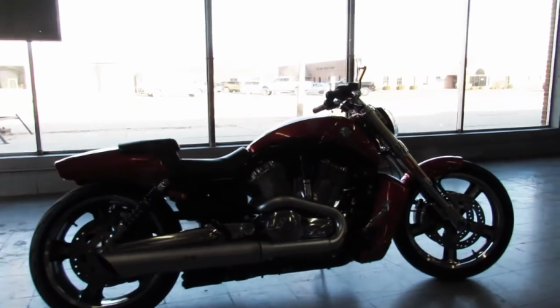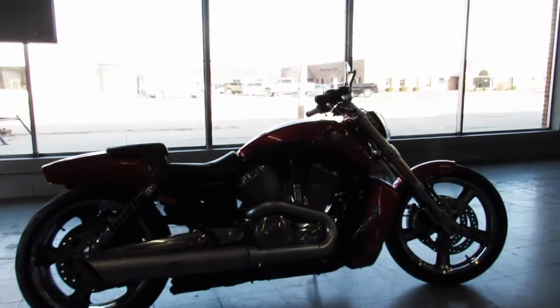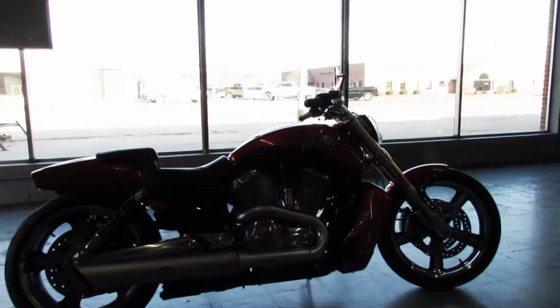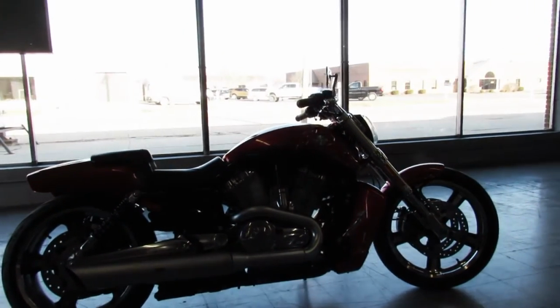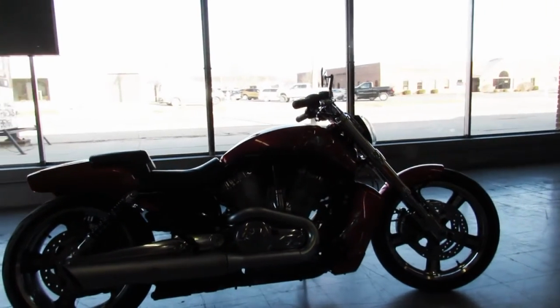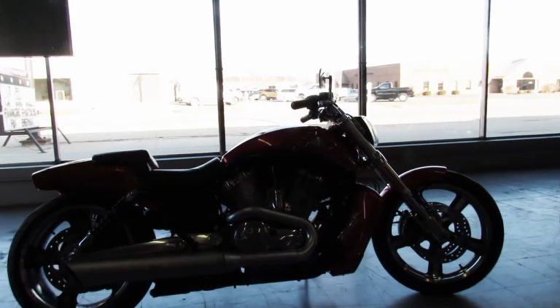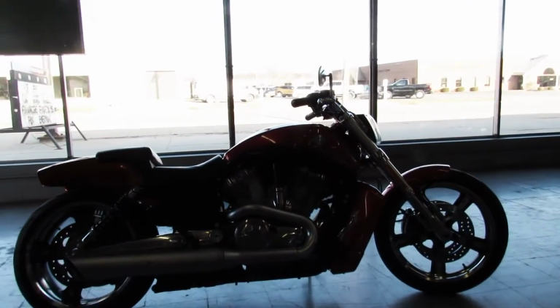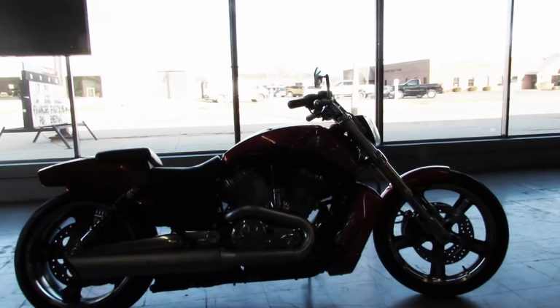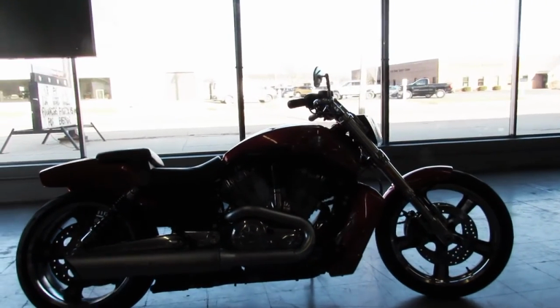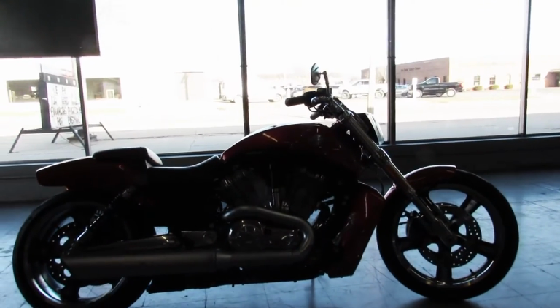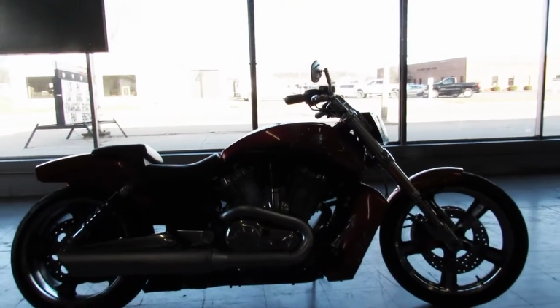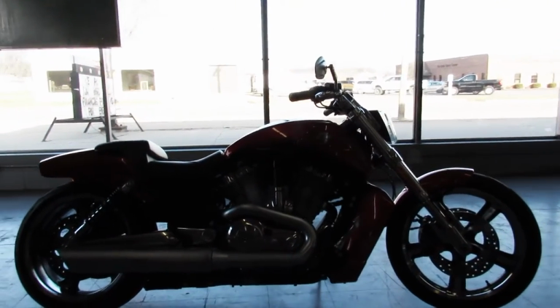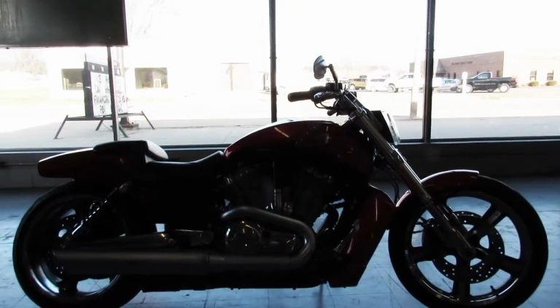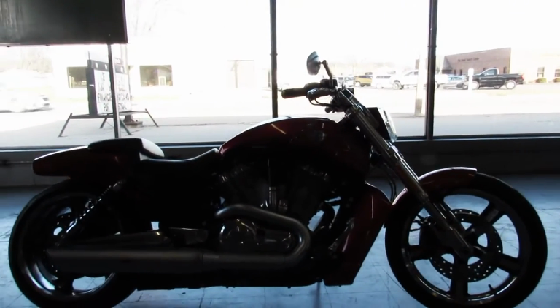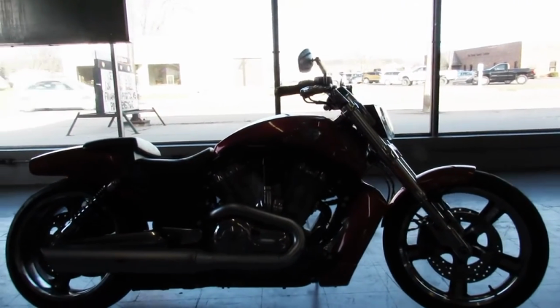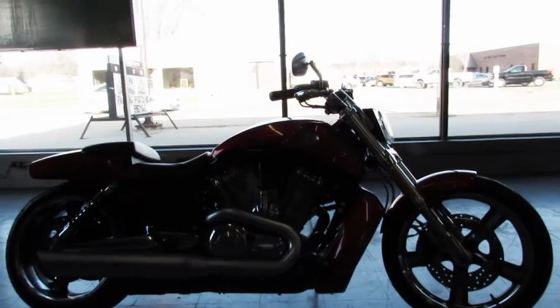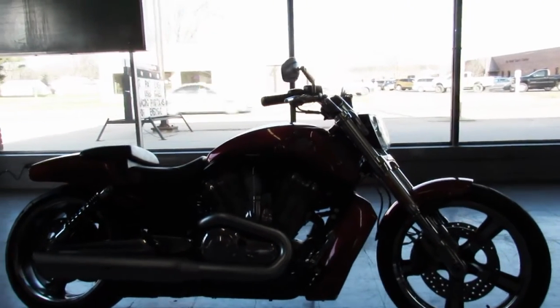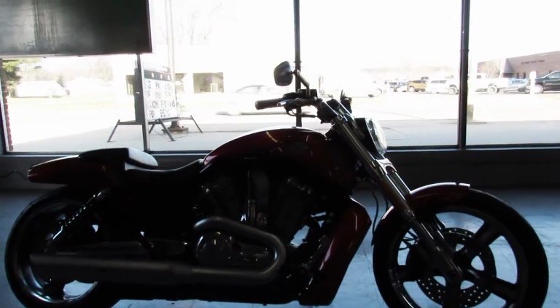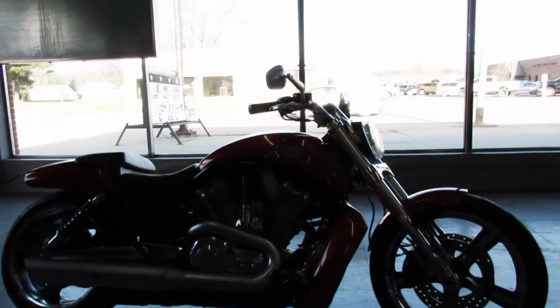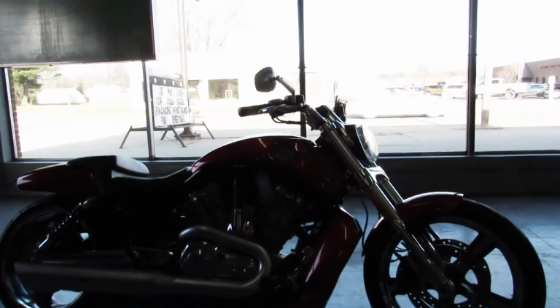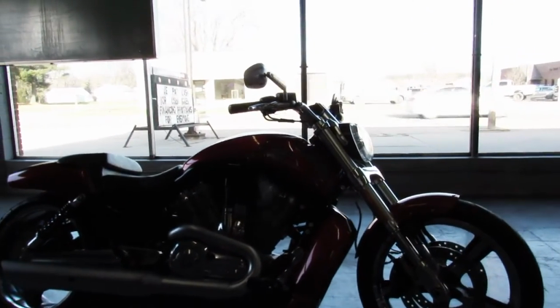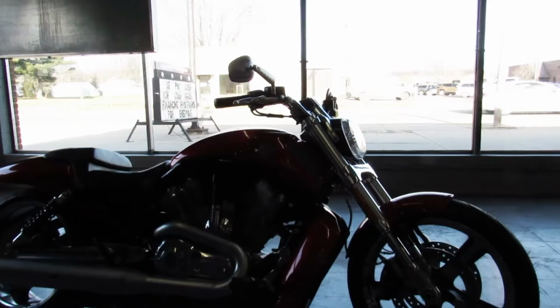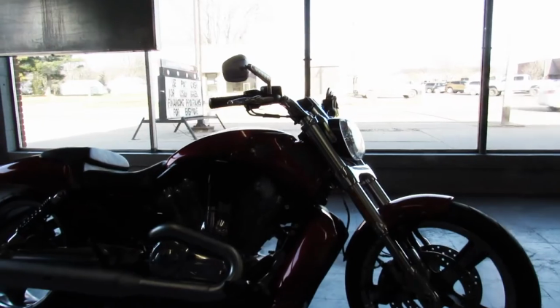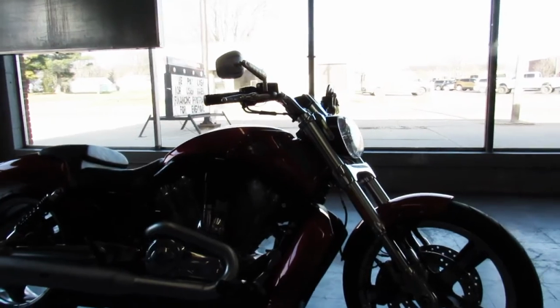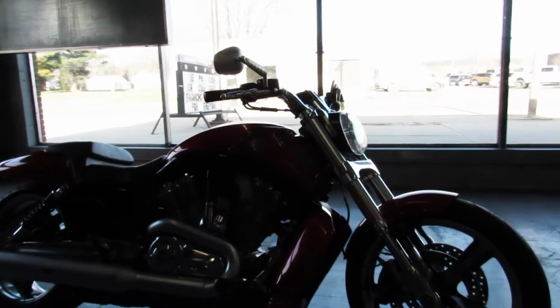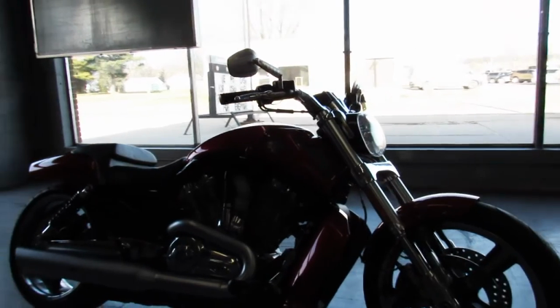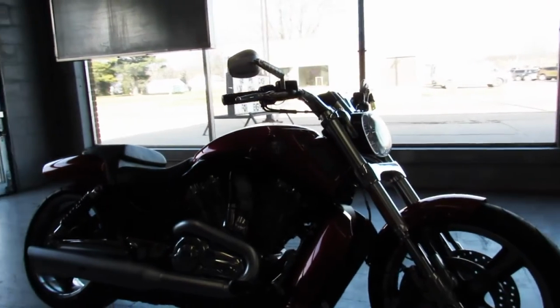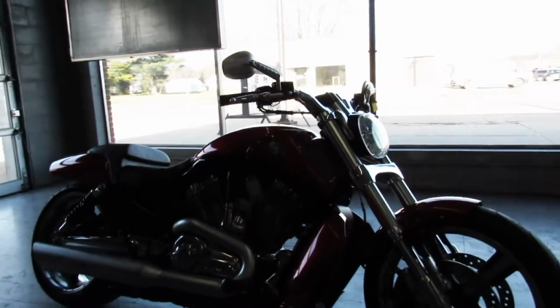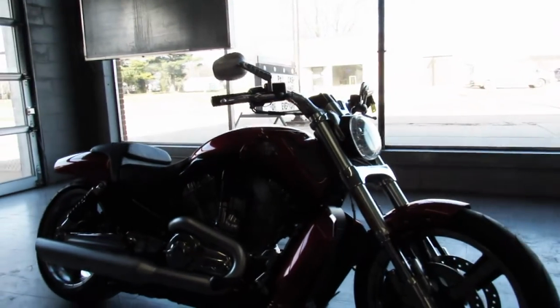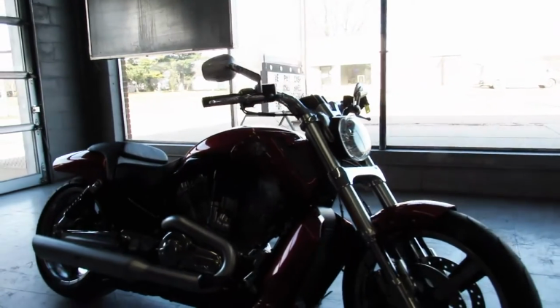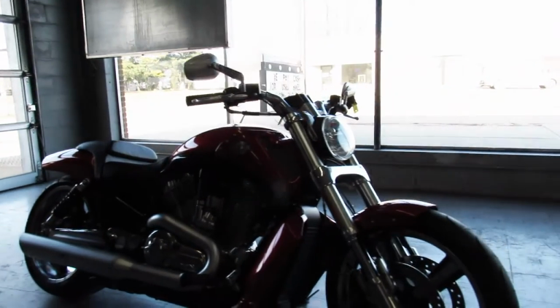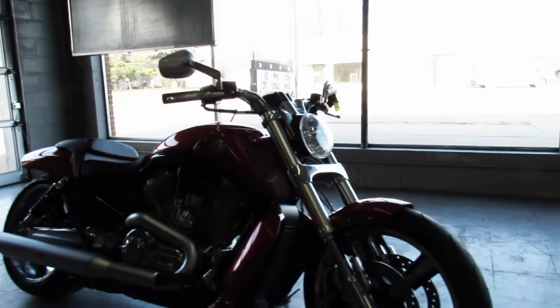You guys aren't going to want to miss this one. That's a 2013 V-Rod Muscle Rod, only 9,786 miles.